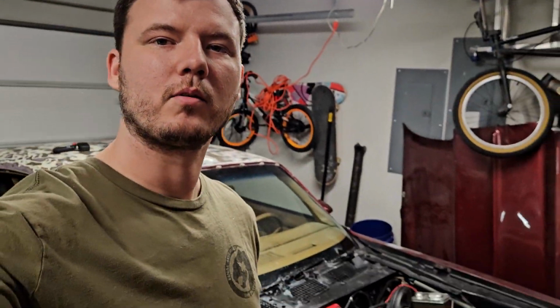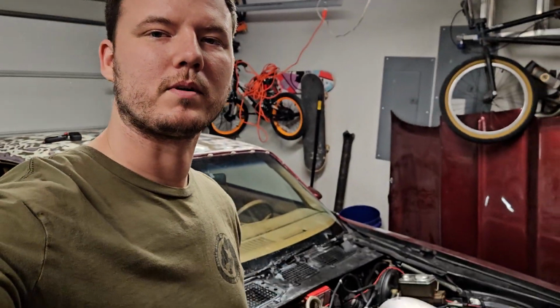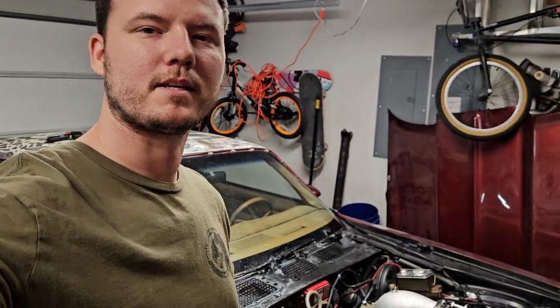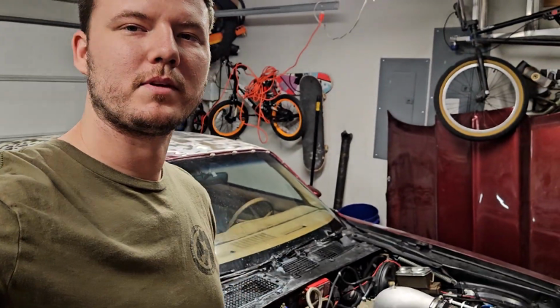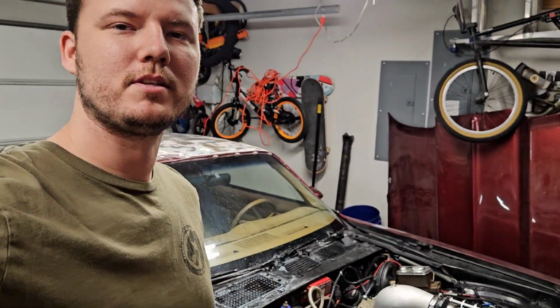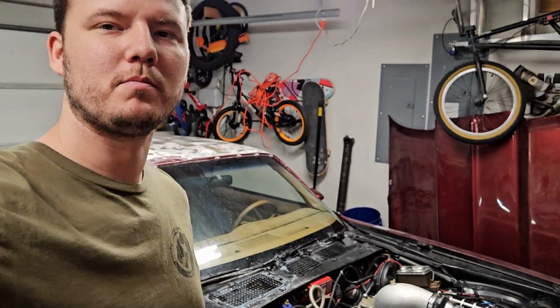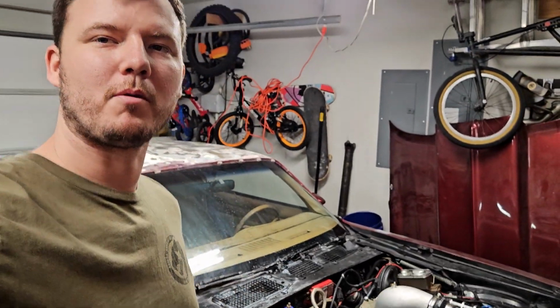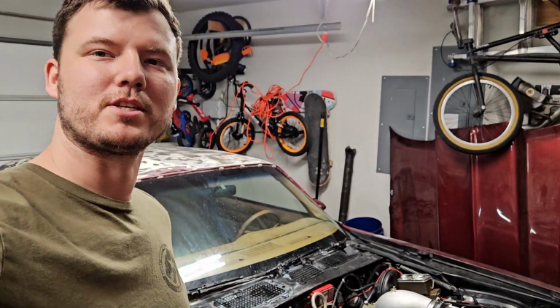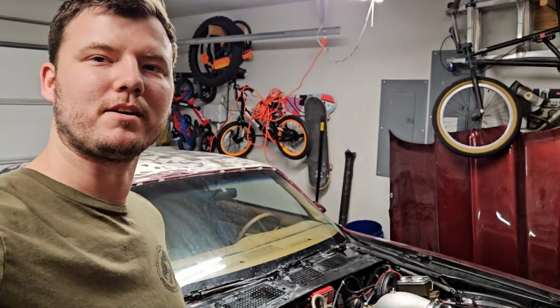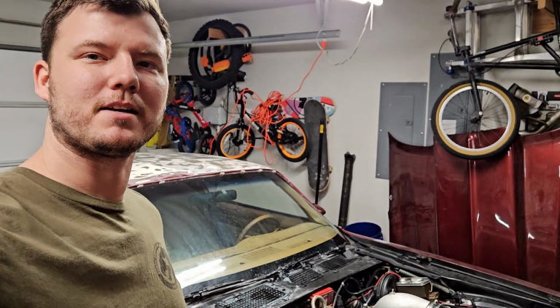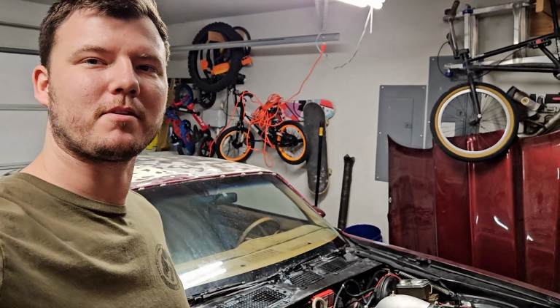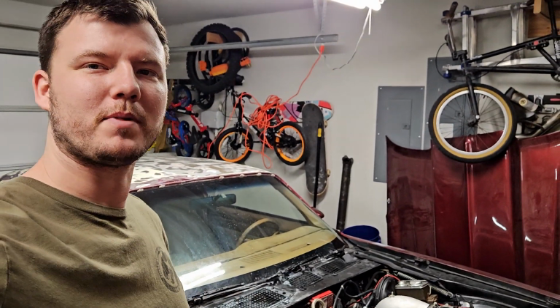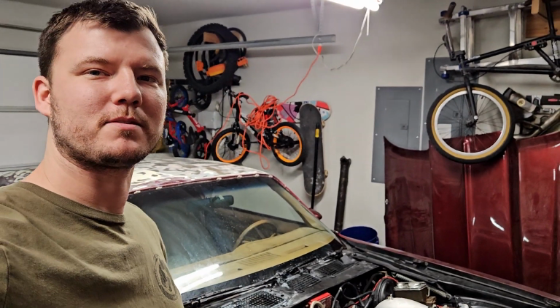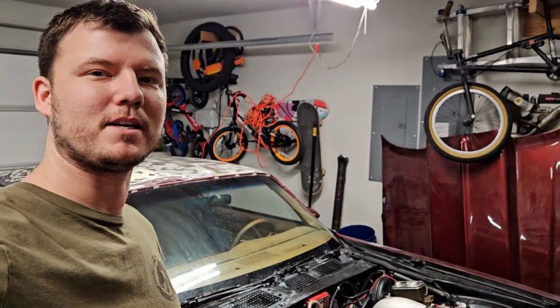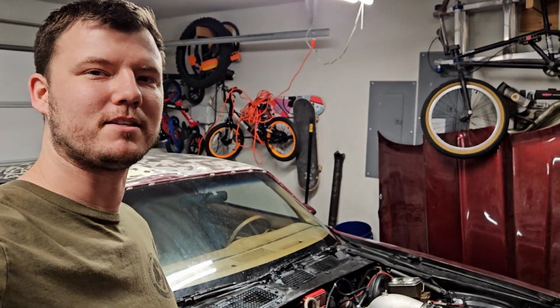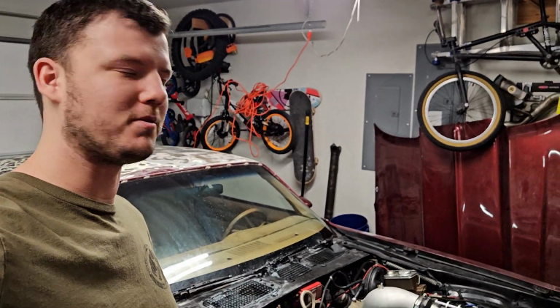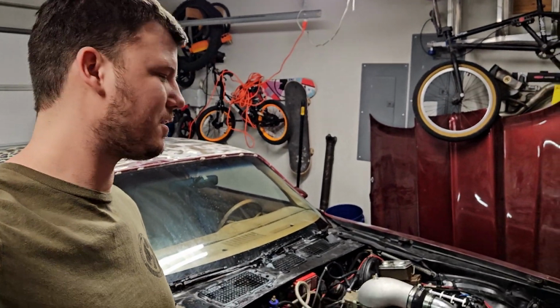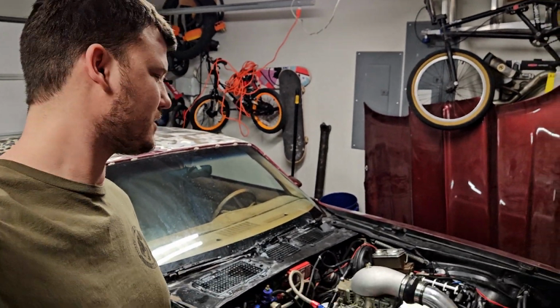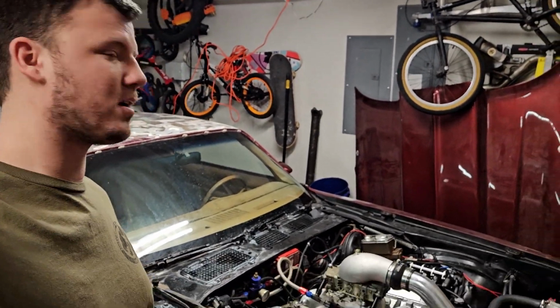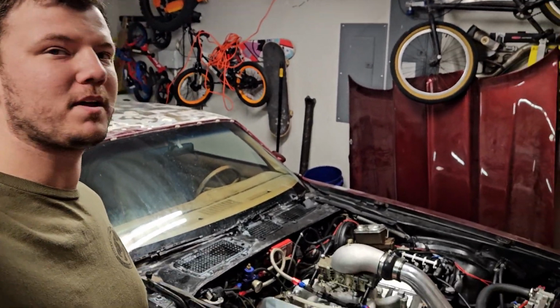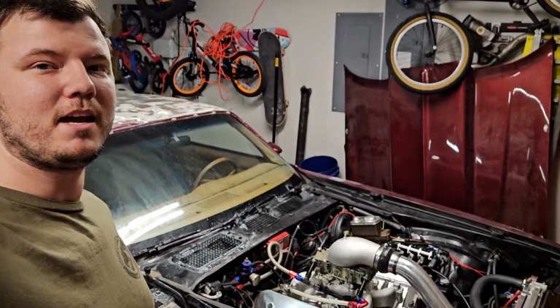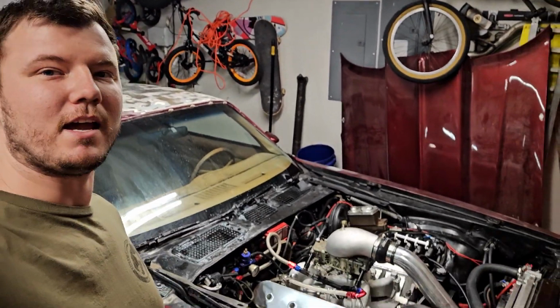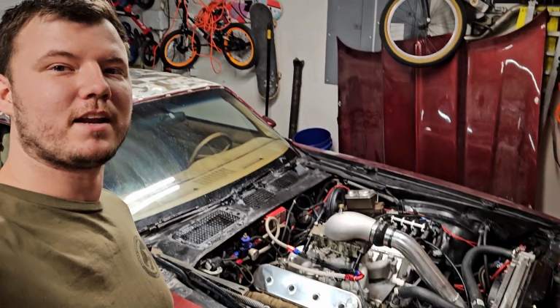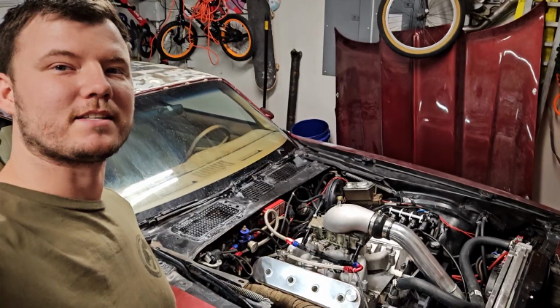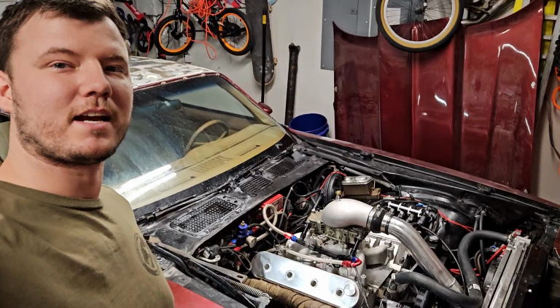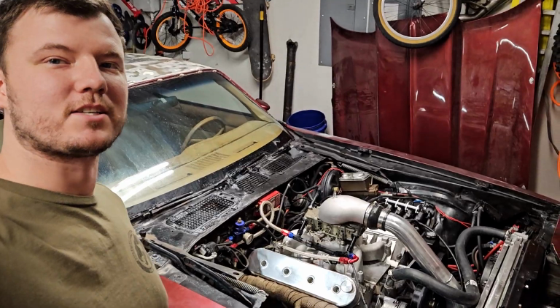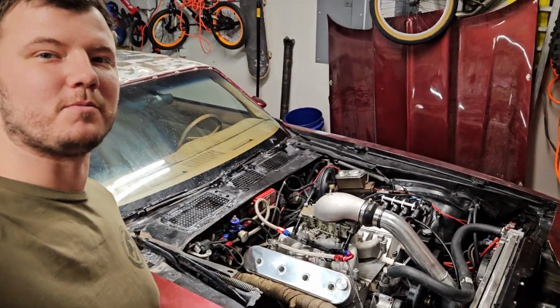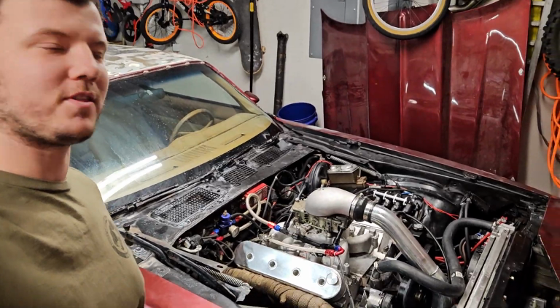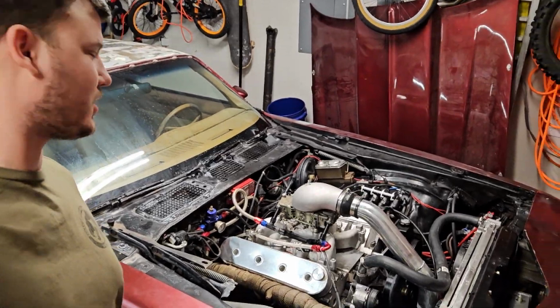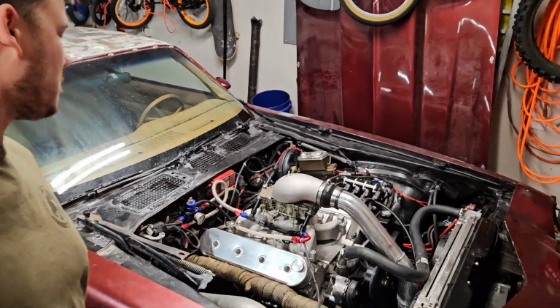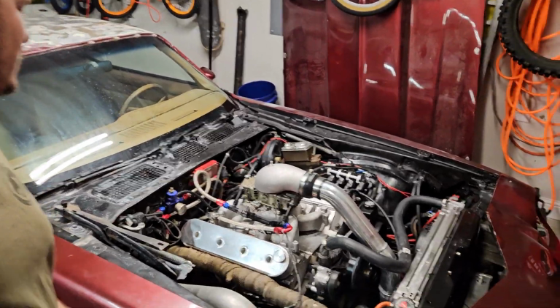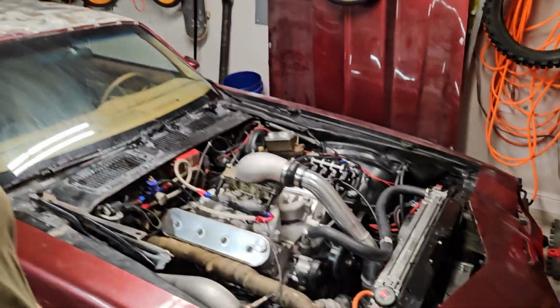What's up YouTube? I want to show you guys one of the best ways to do an LS swap, and that is actually with a carburetor.